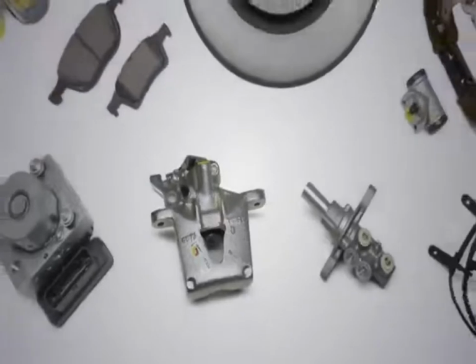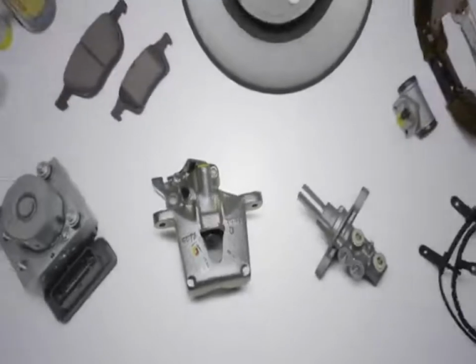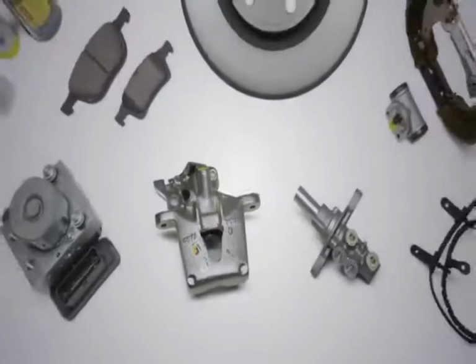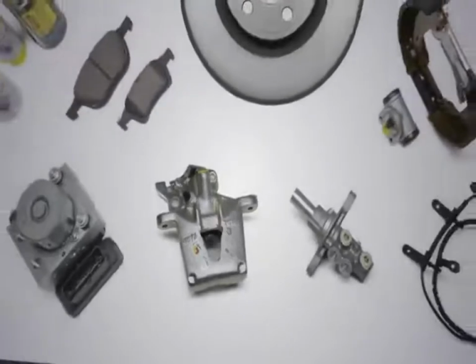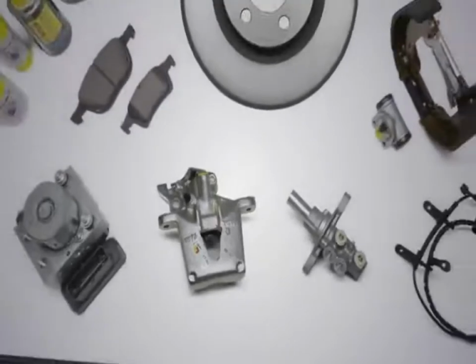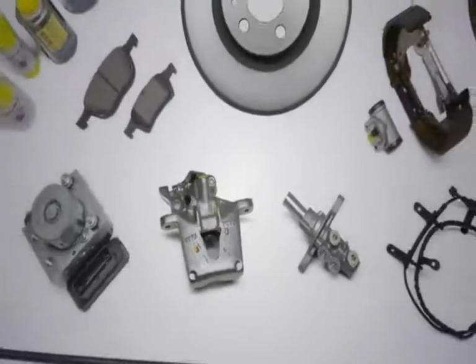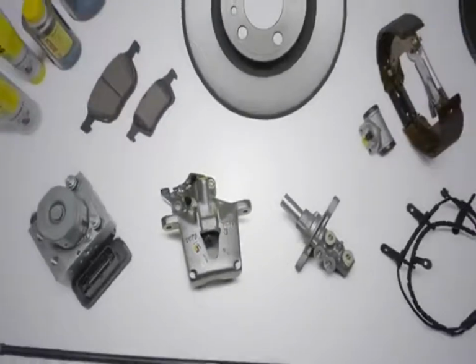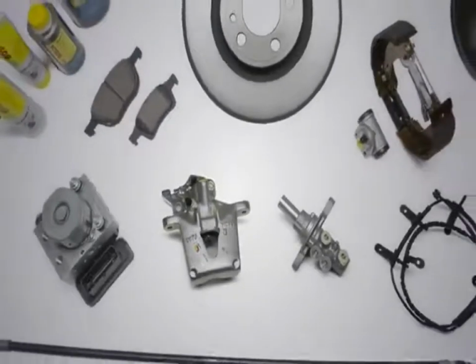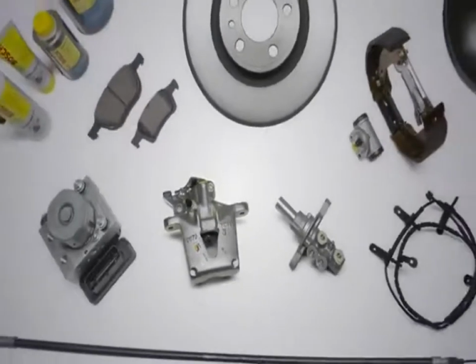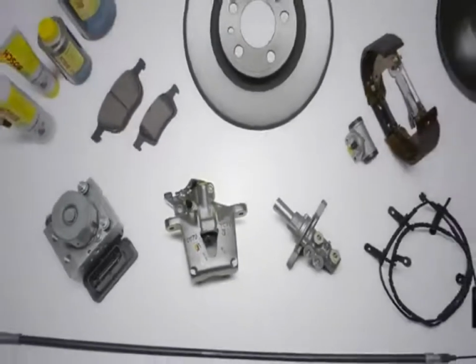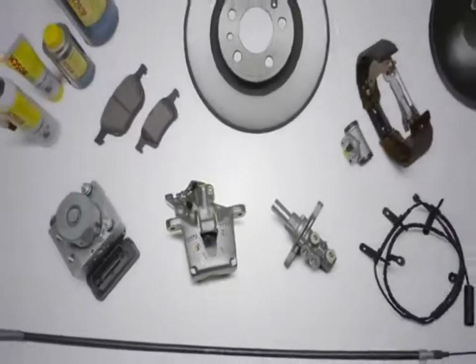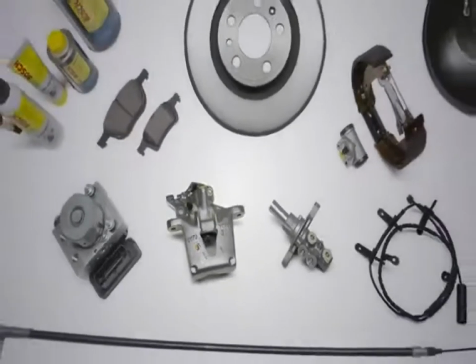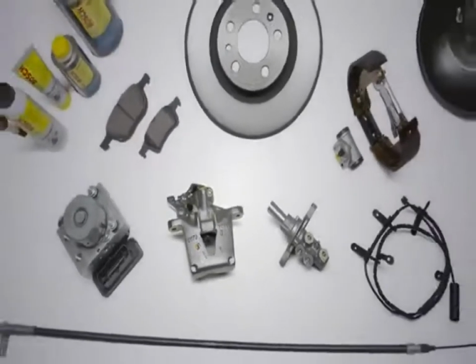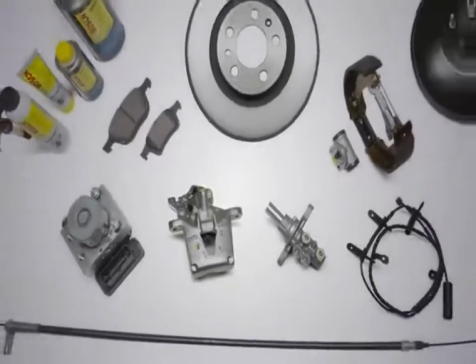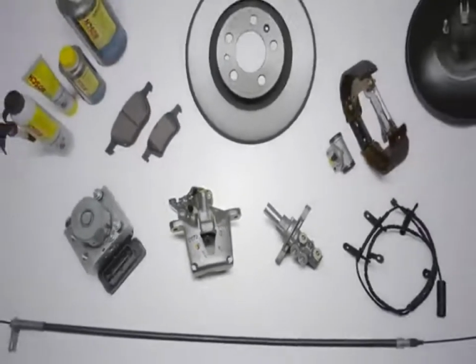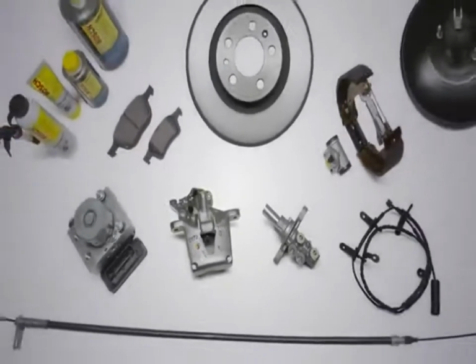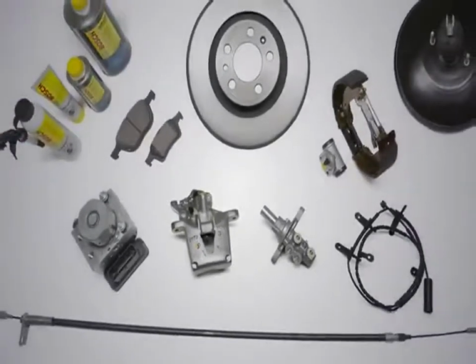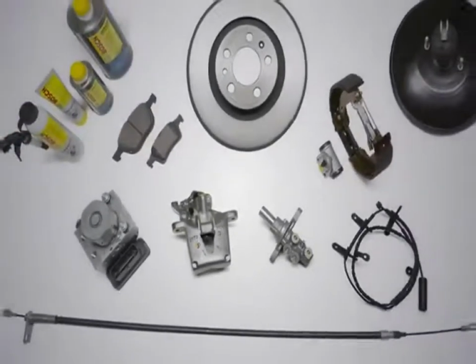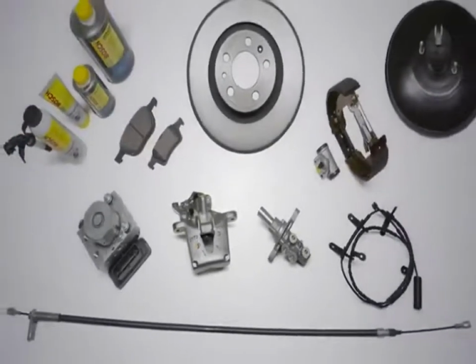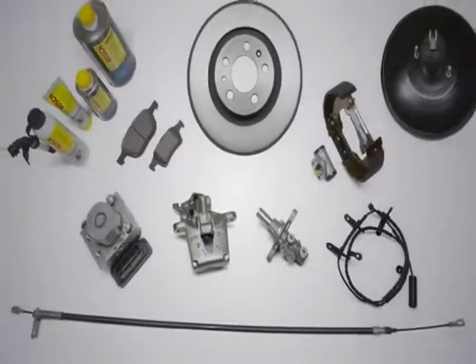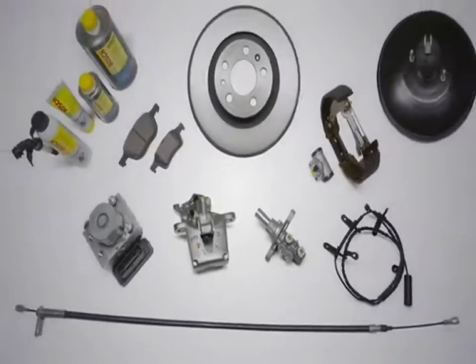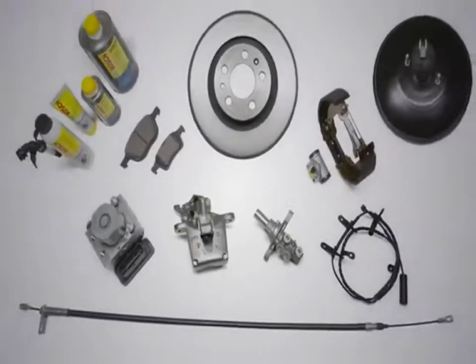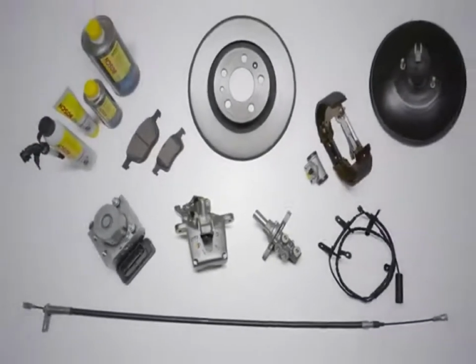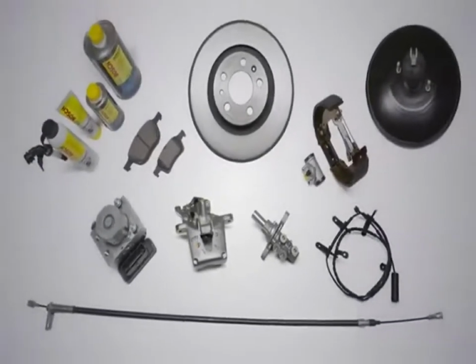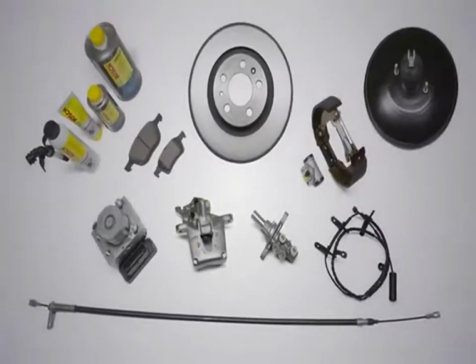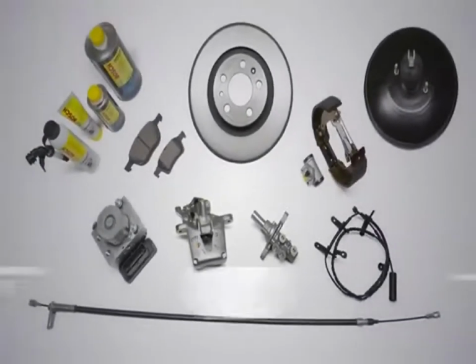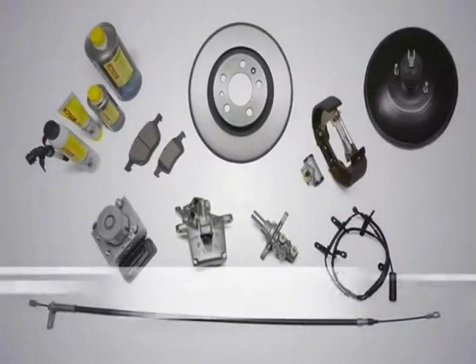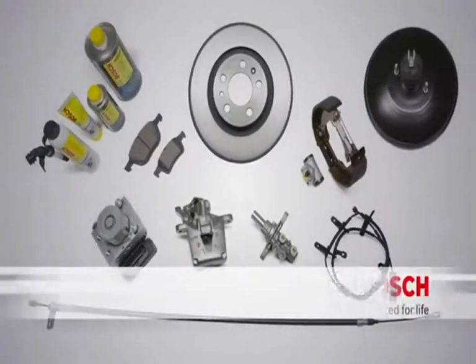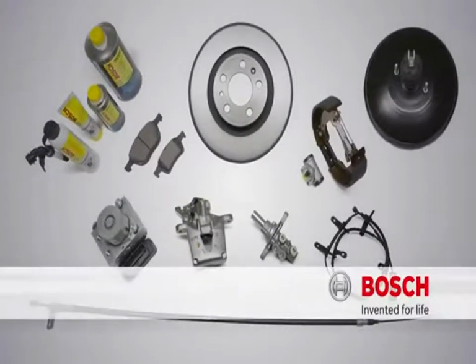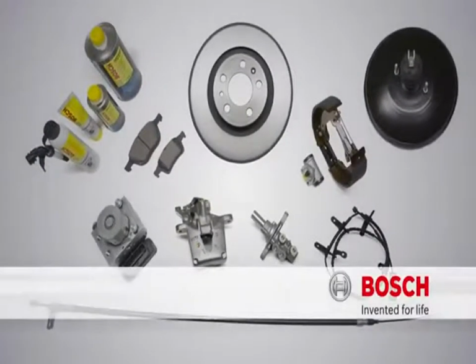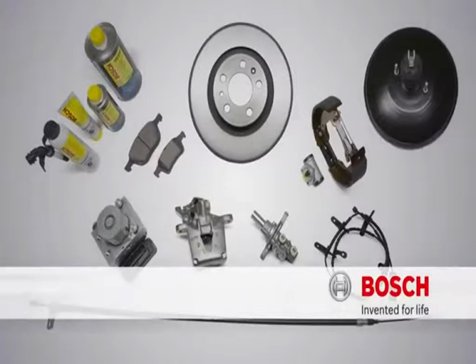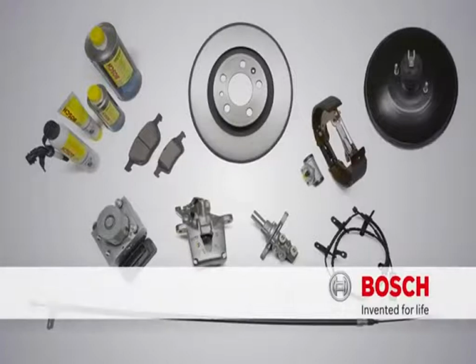Uncompromising quality you can fully rely on. Bosch.